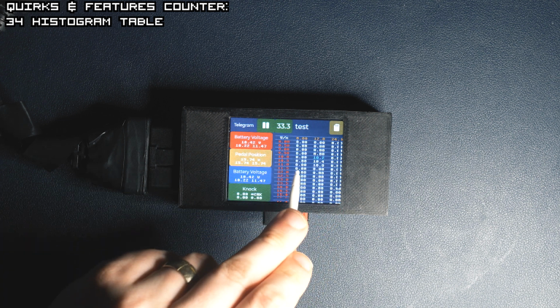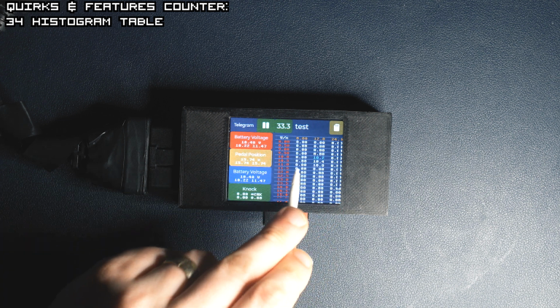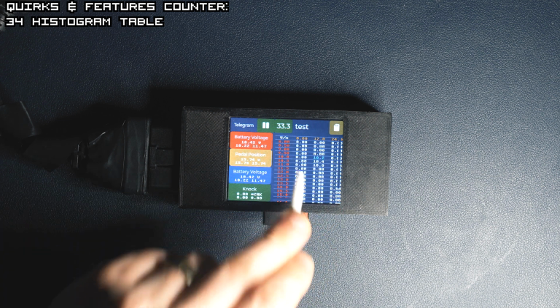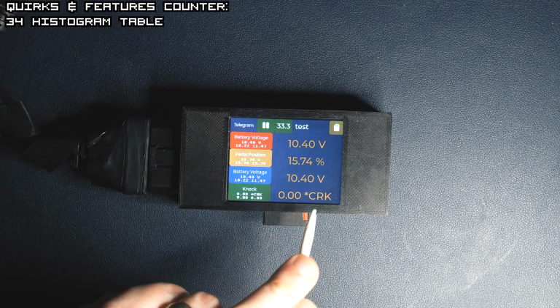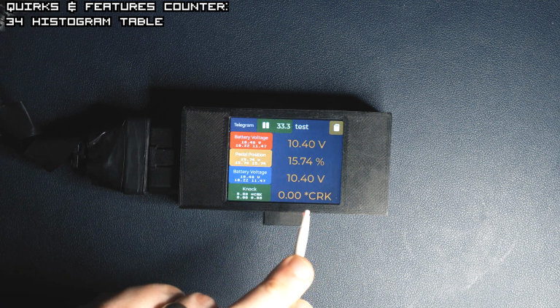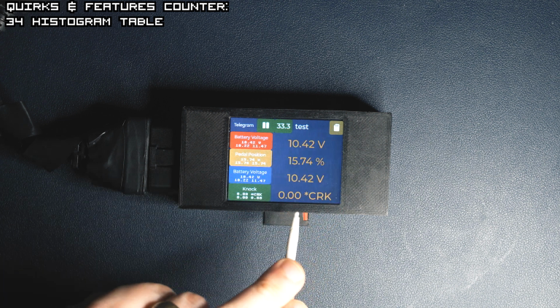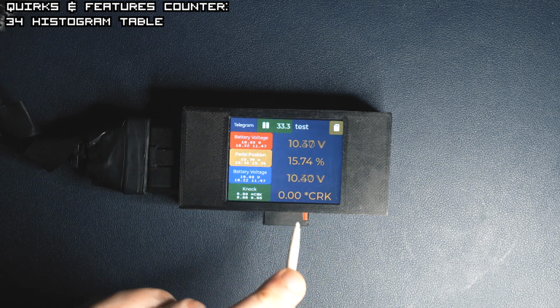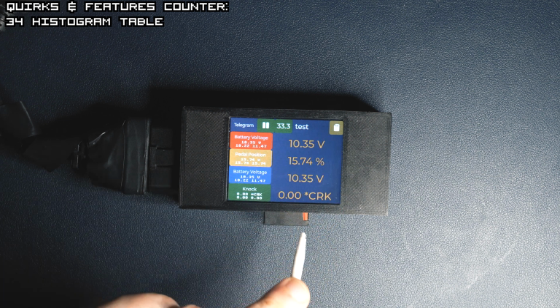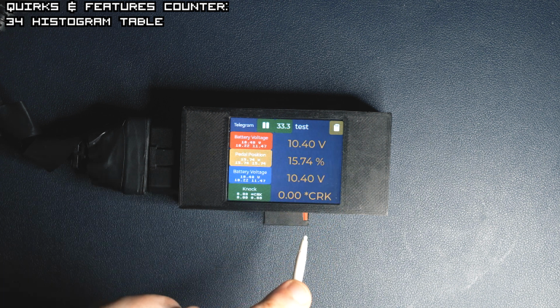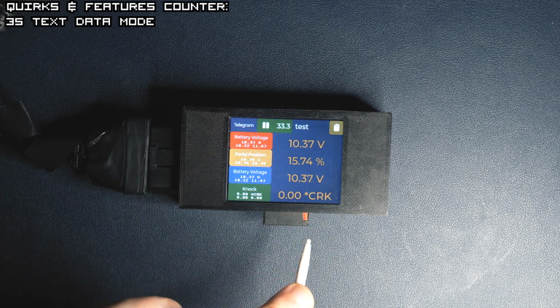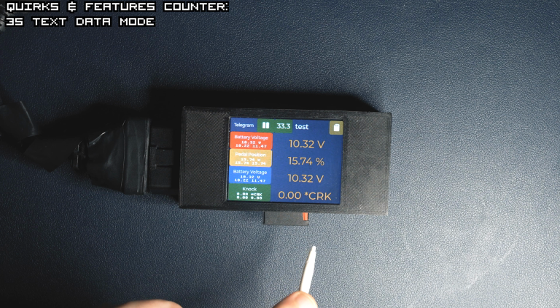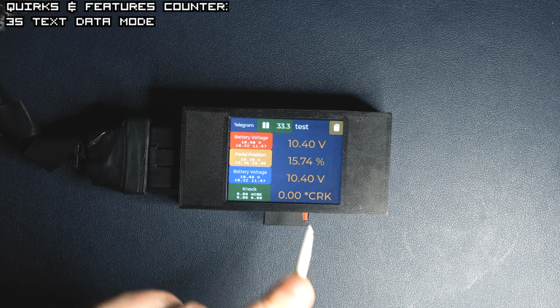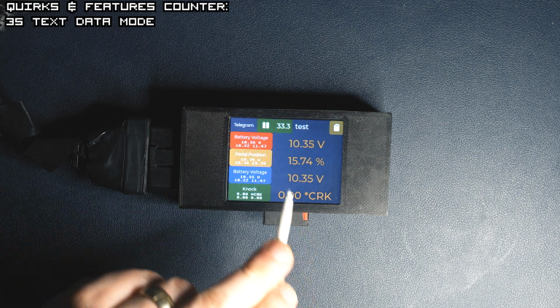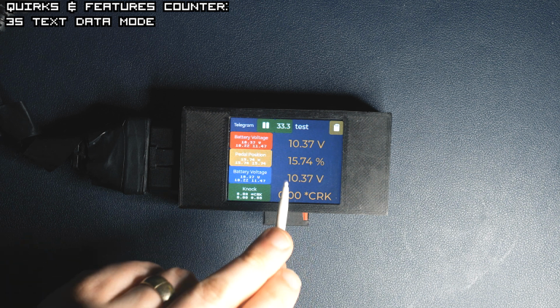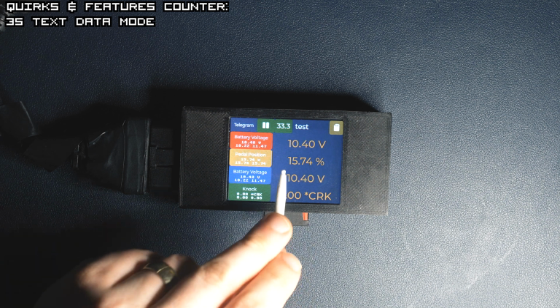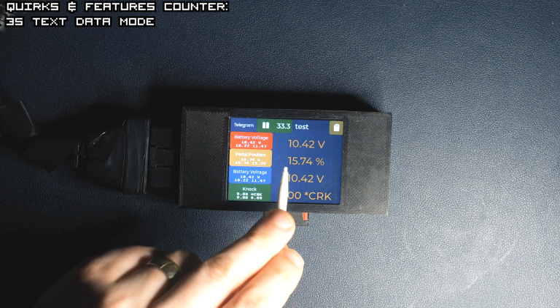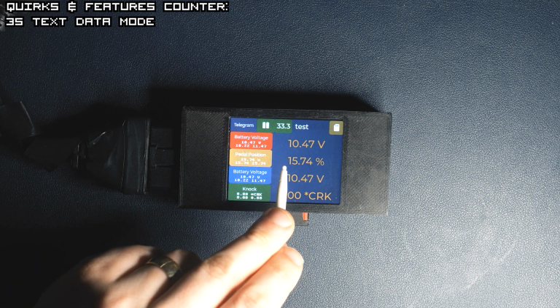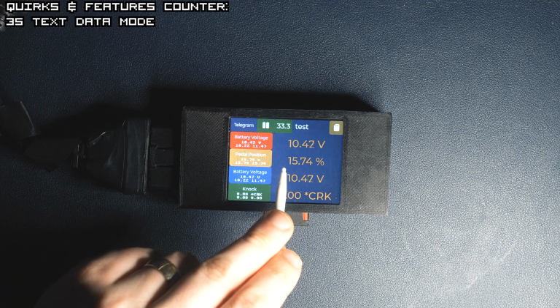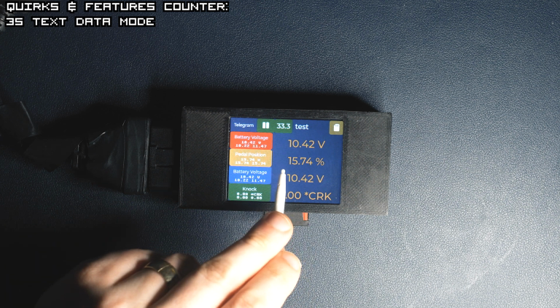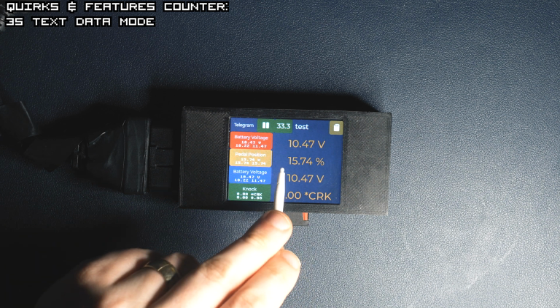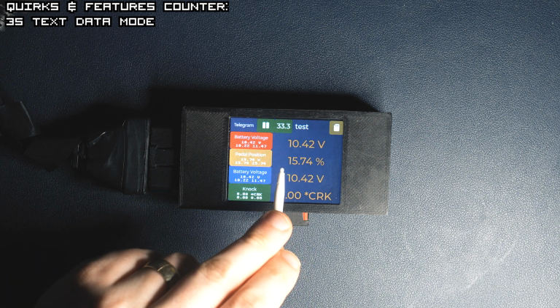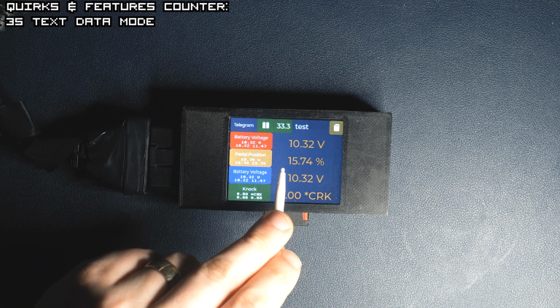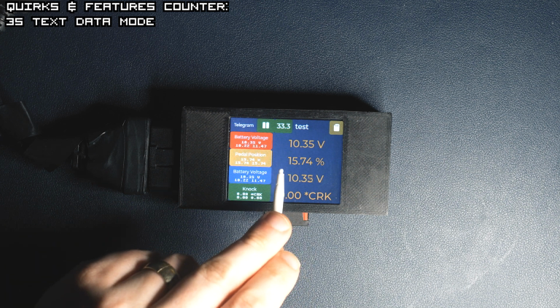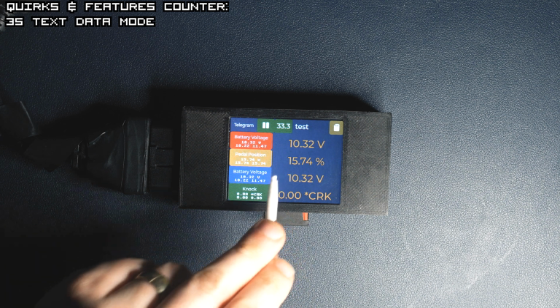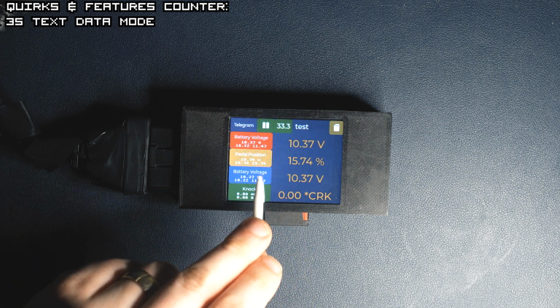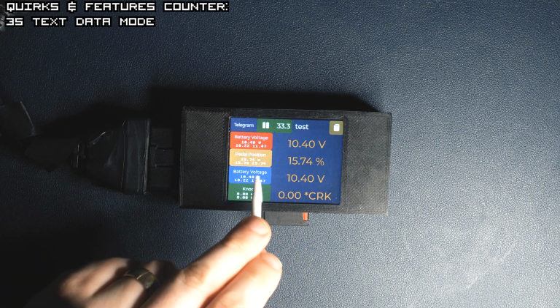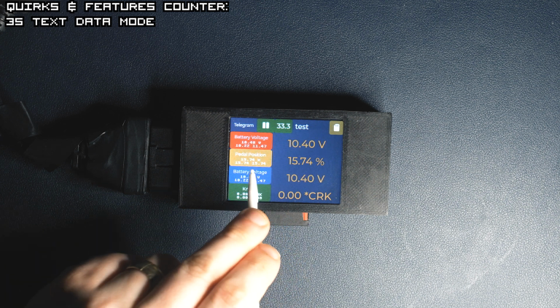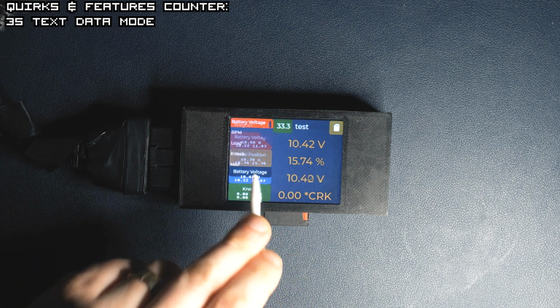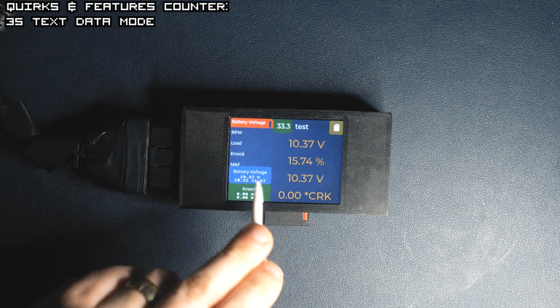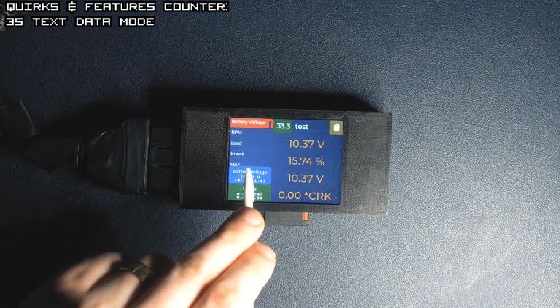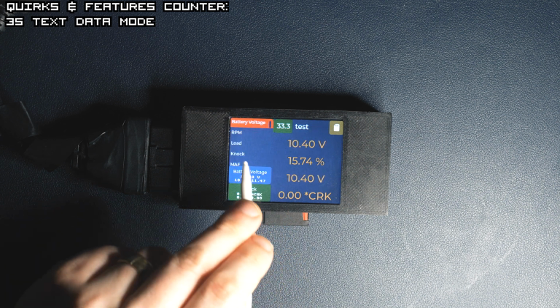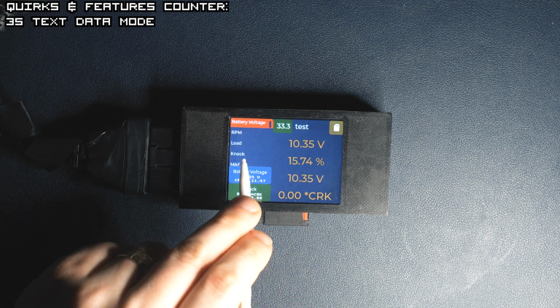The next screen is quite straightforward — it's basically four values displaying all the time.